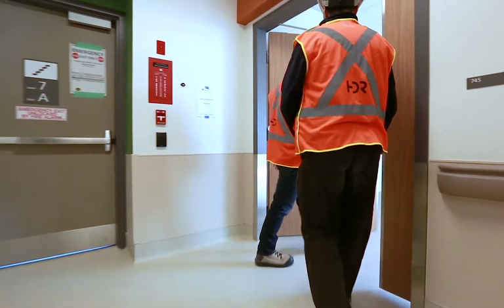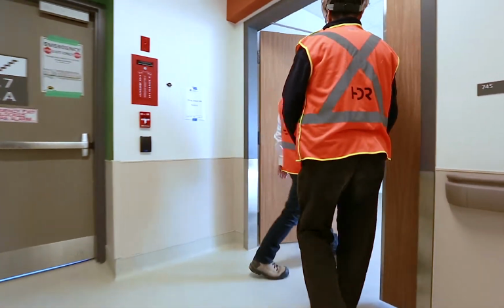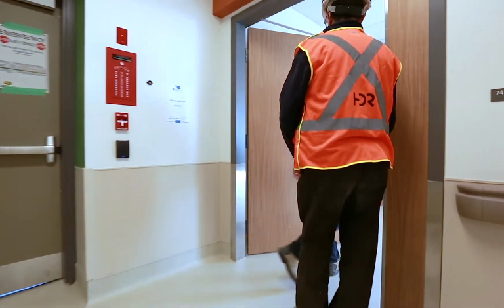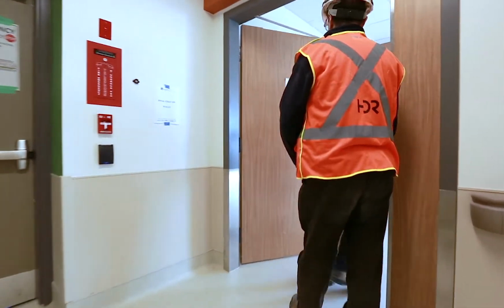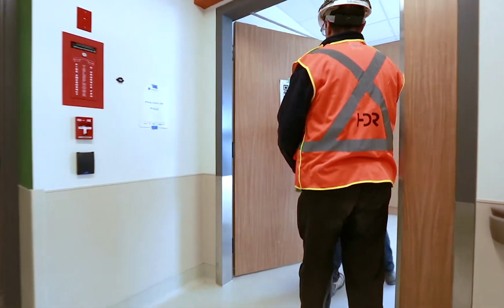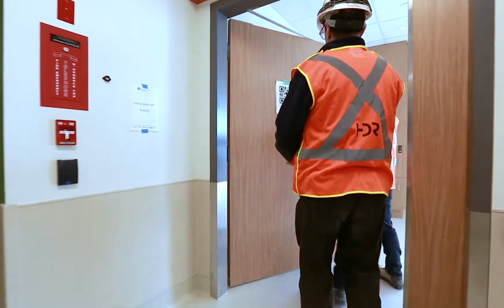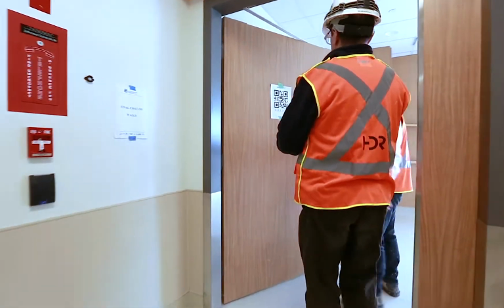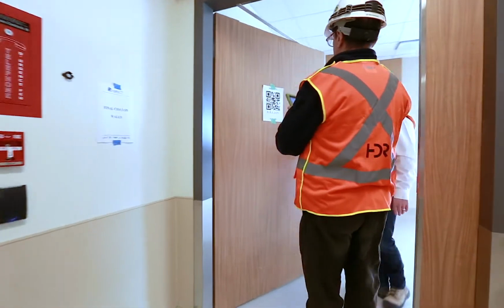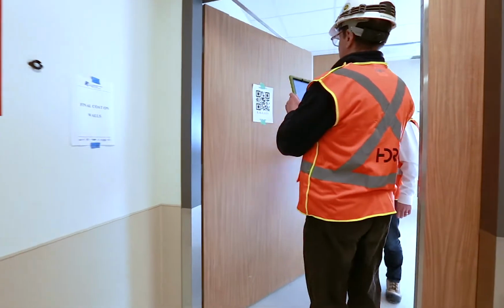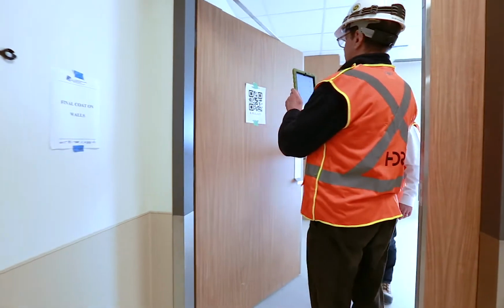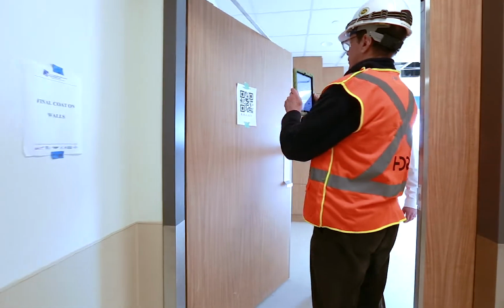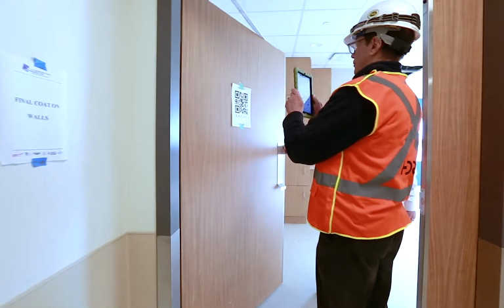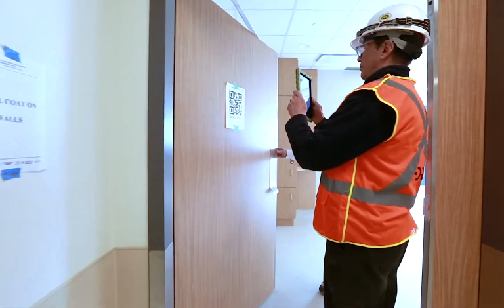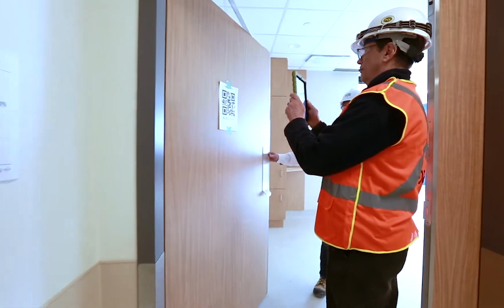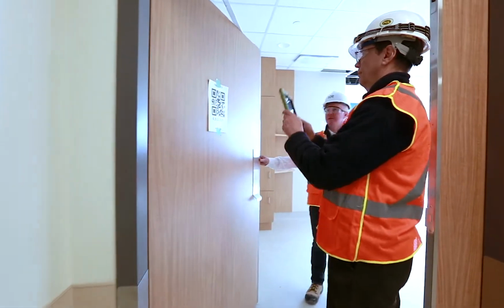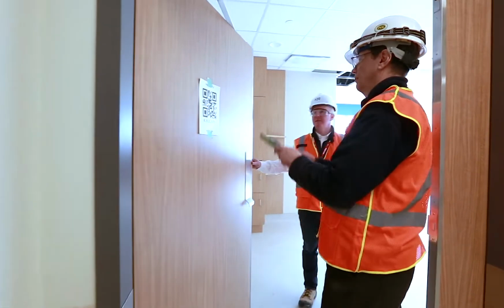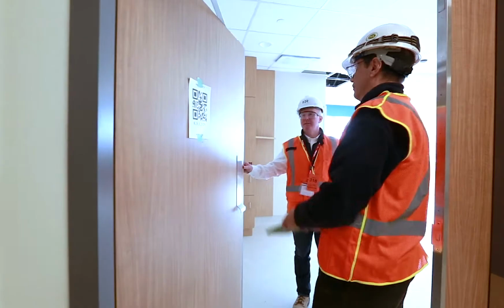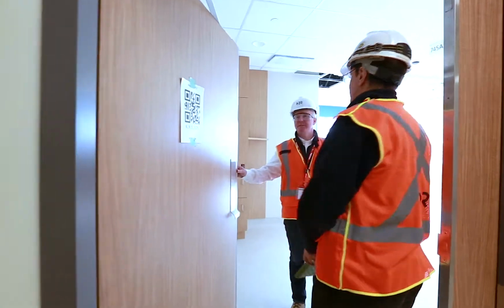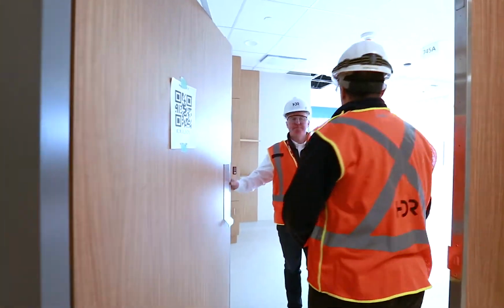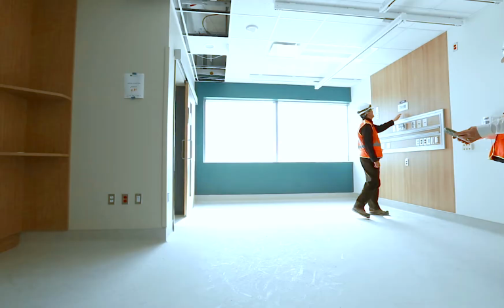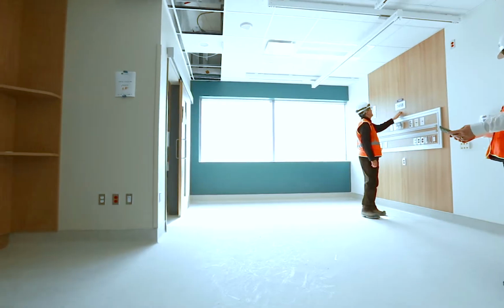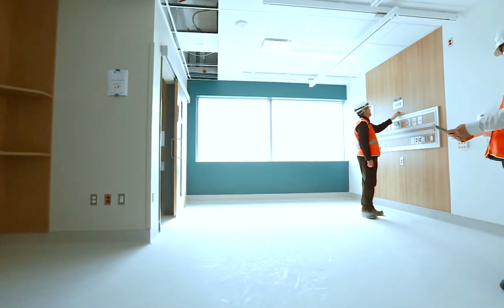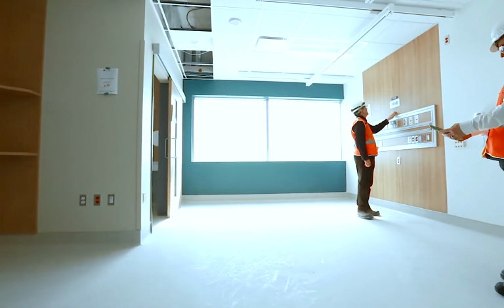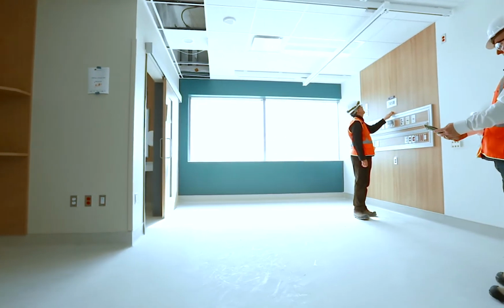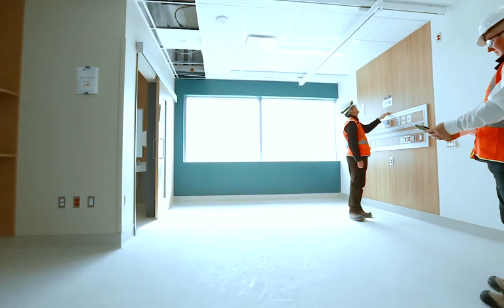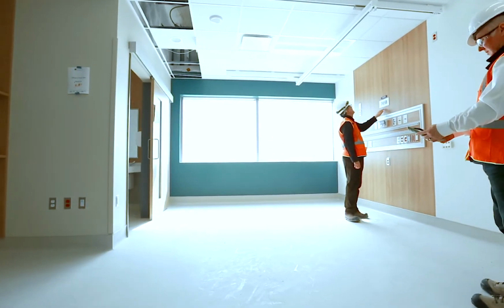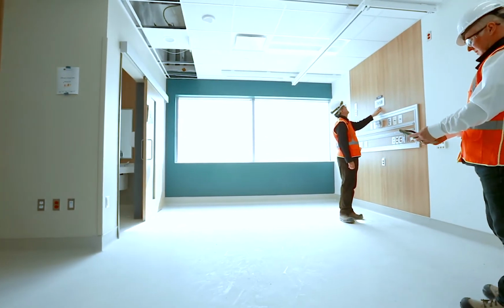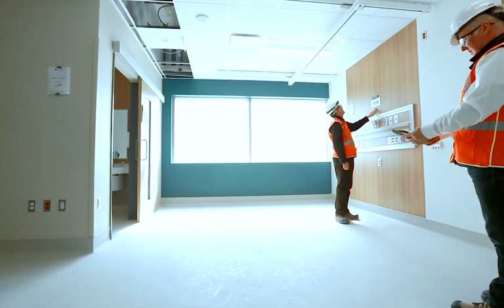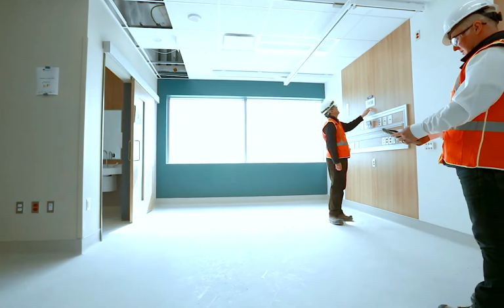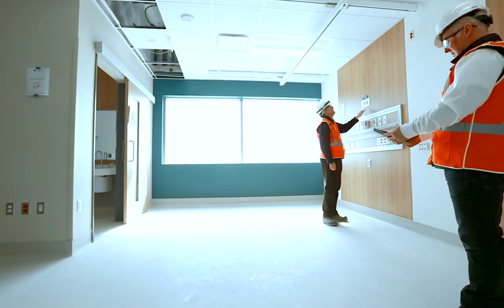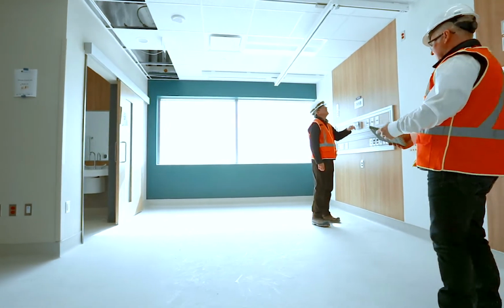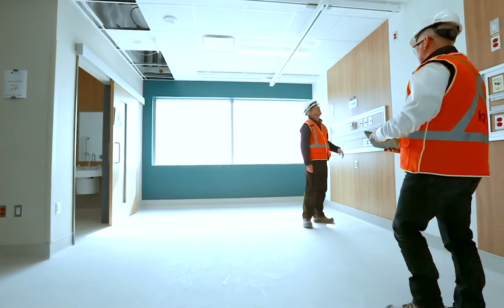They have an integrated bedside terminal, which is a TV. It gives them their email, it's the internet, and it's their chart.